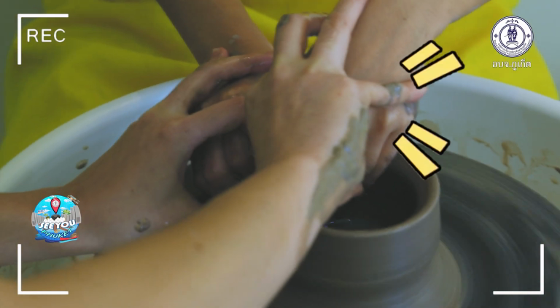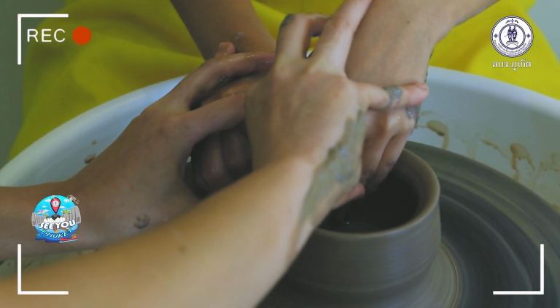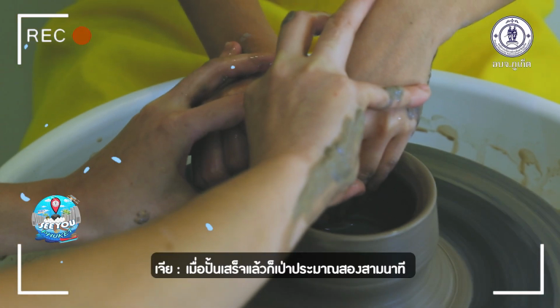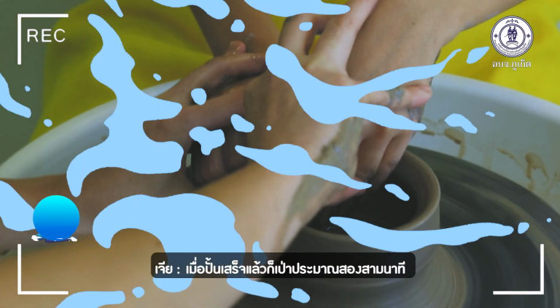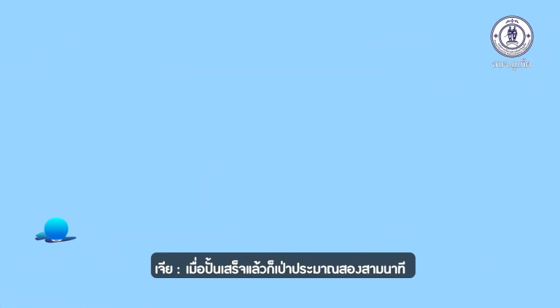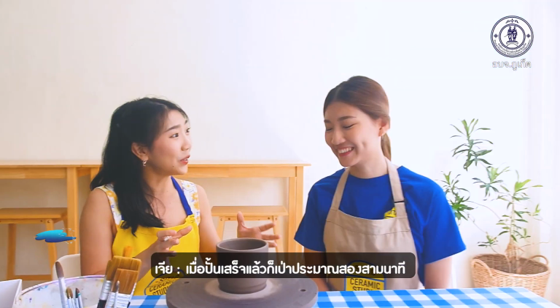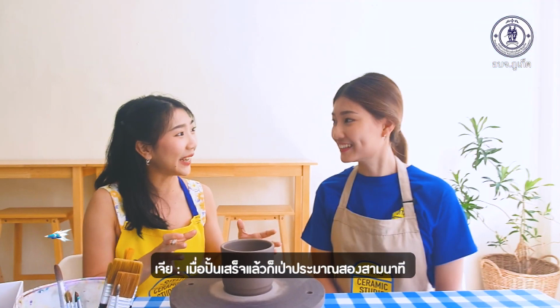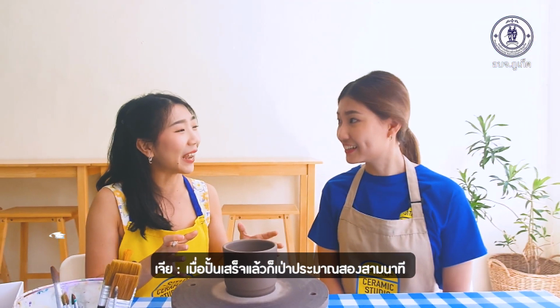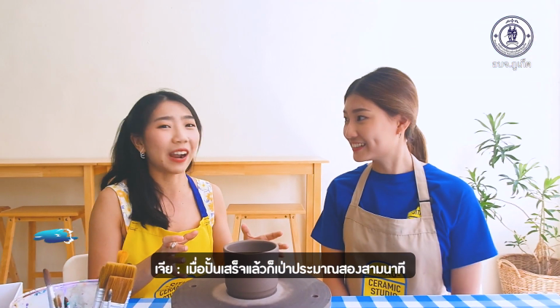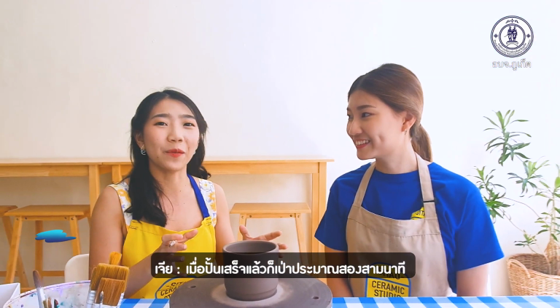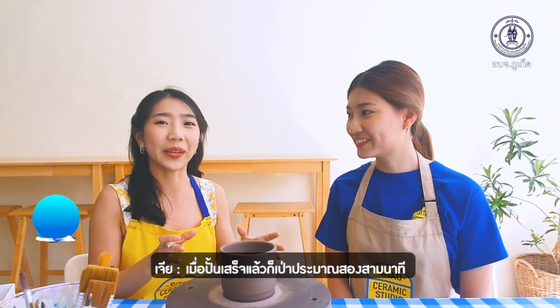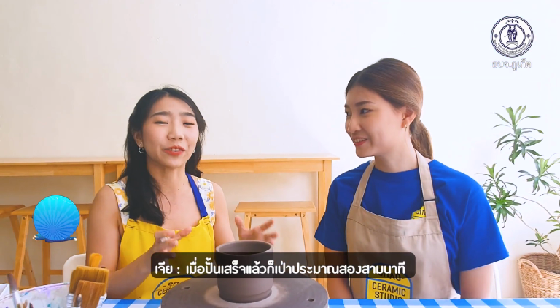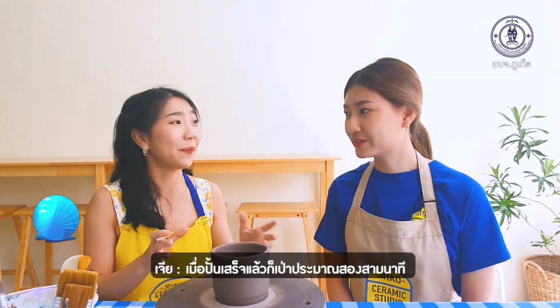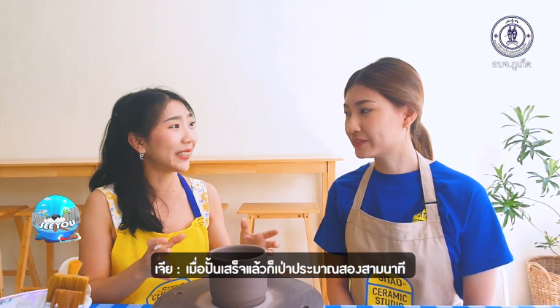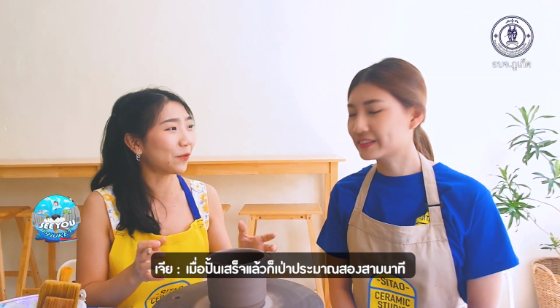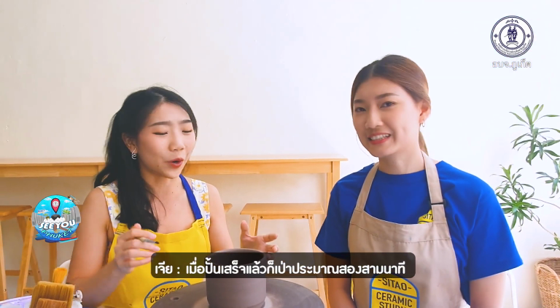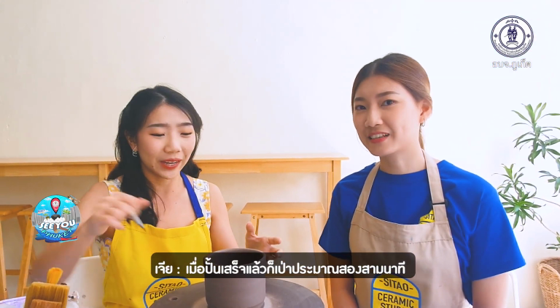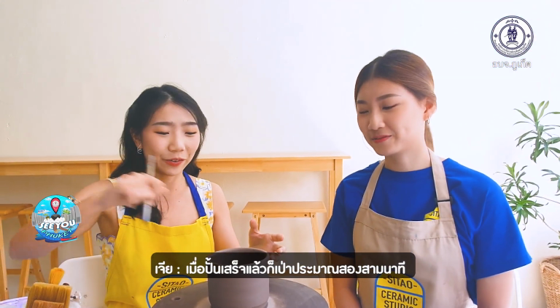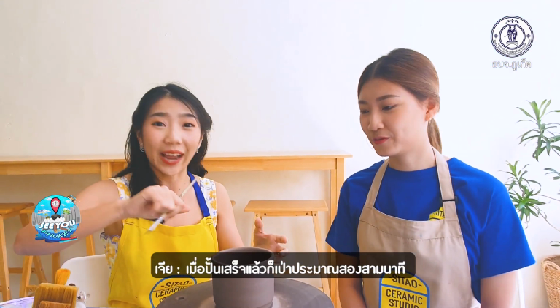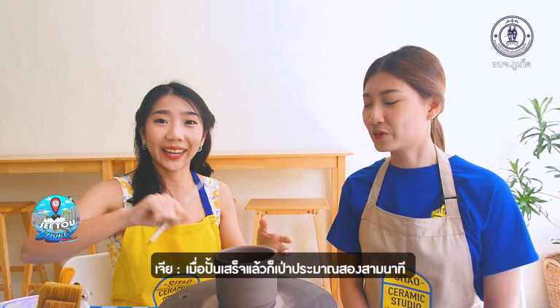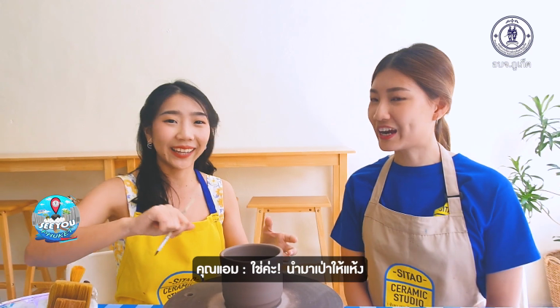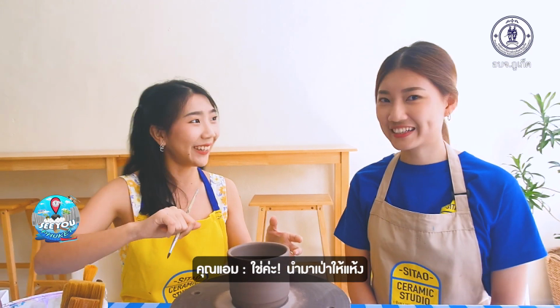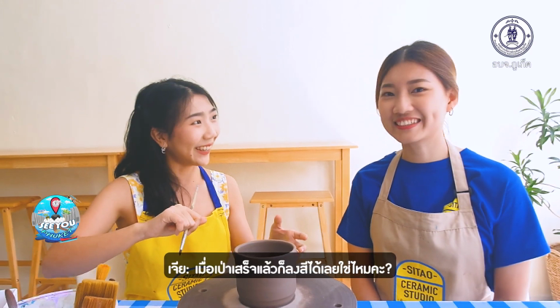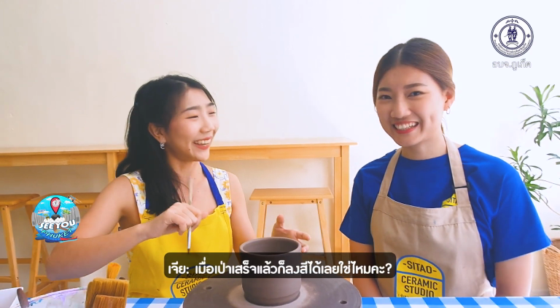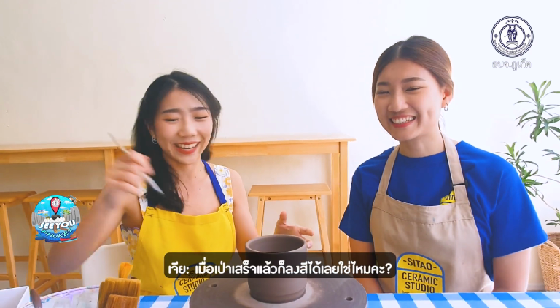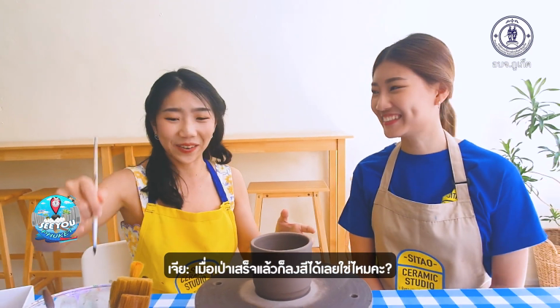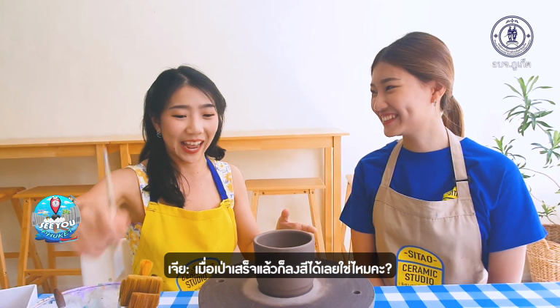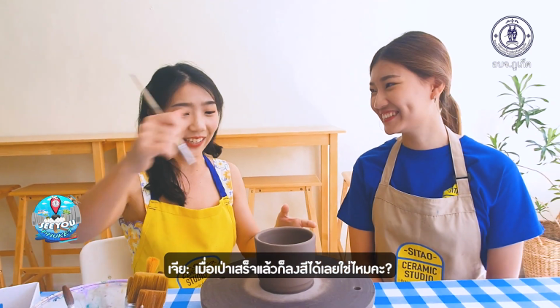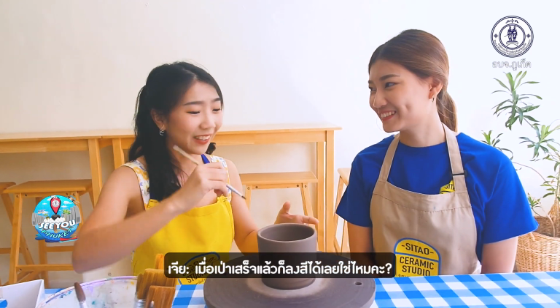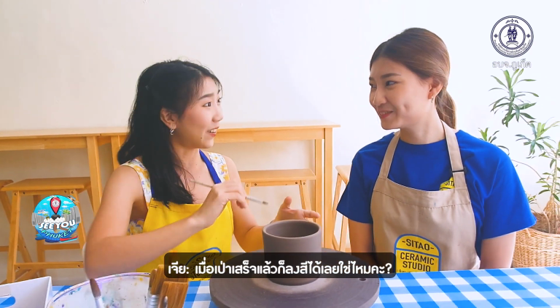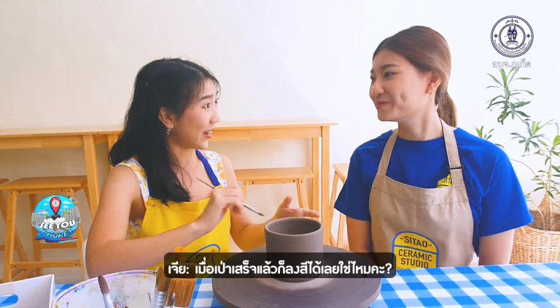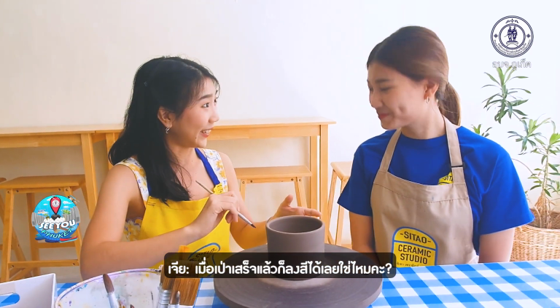After molding, wait maybe 3 minutes for drying in the air, and then you can apply color on it.